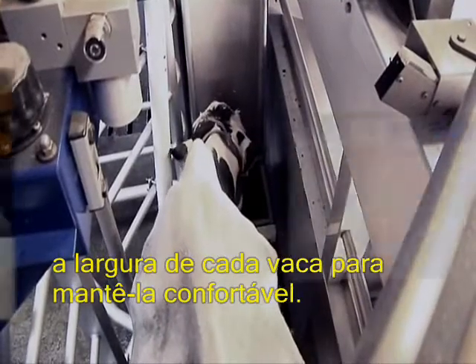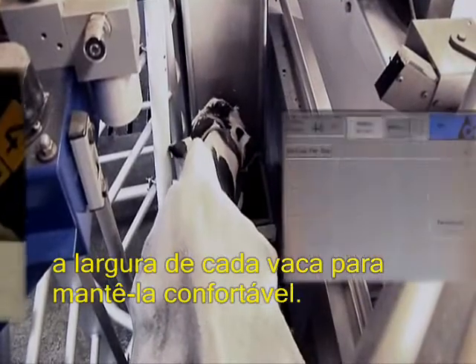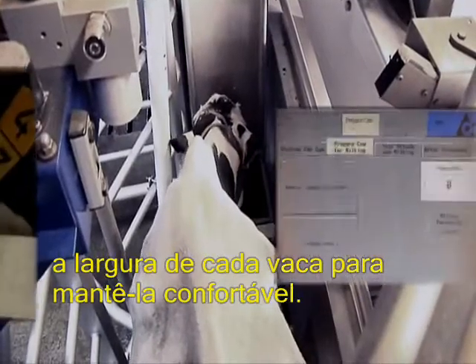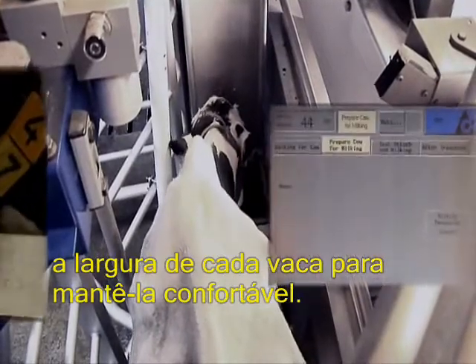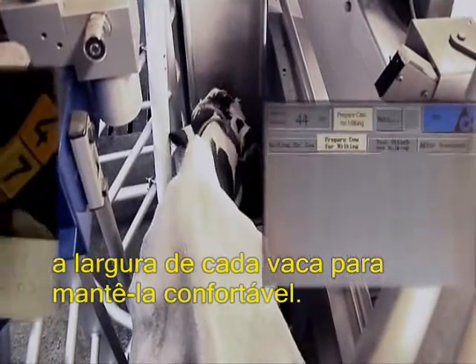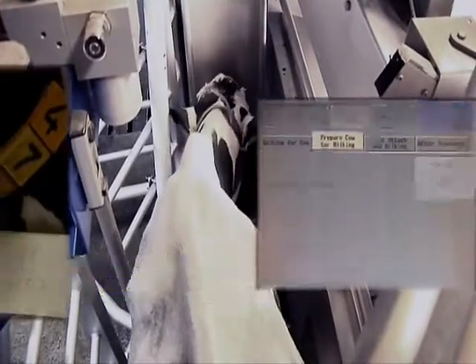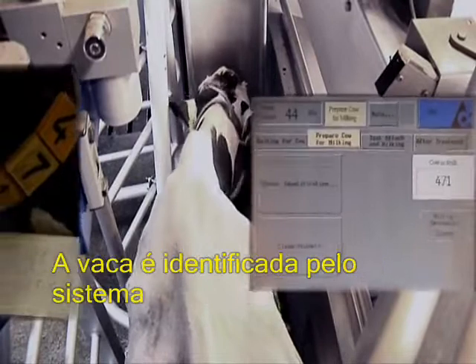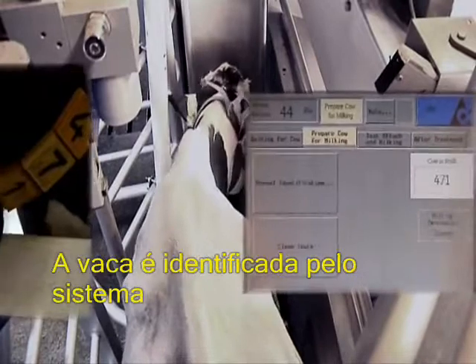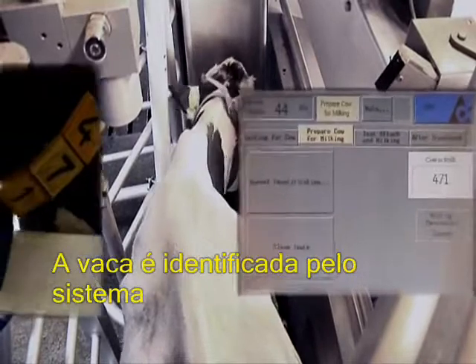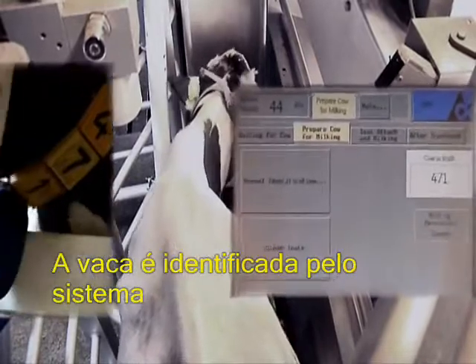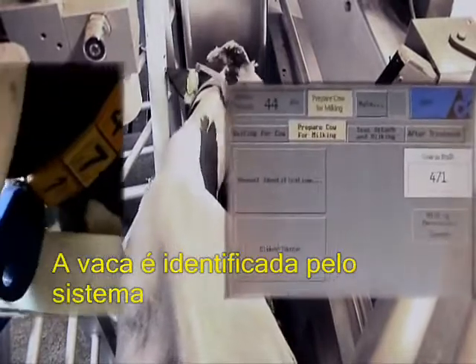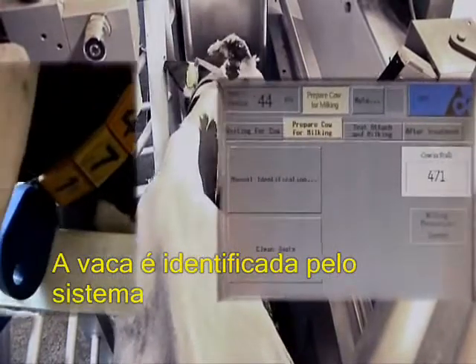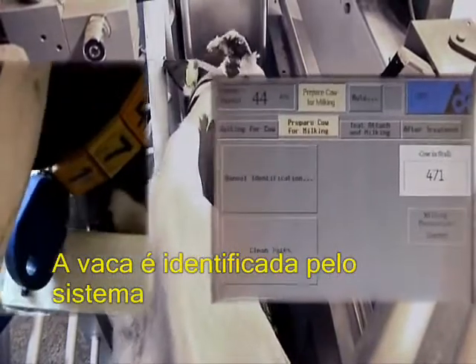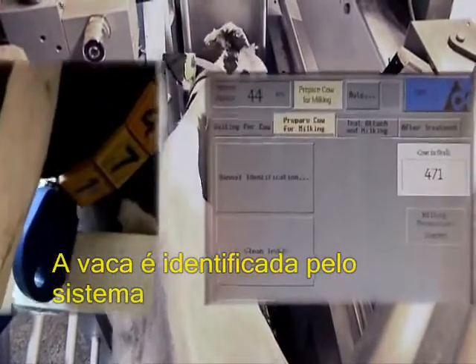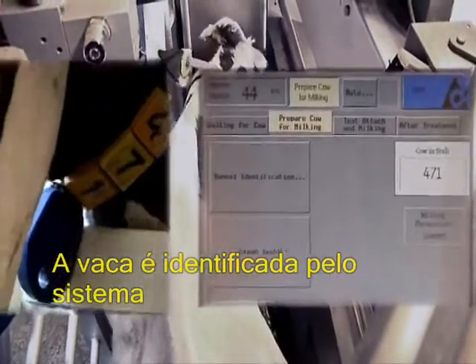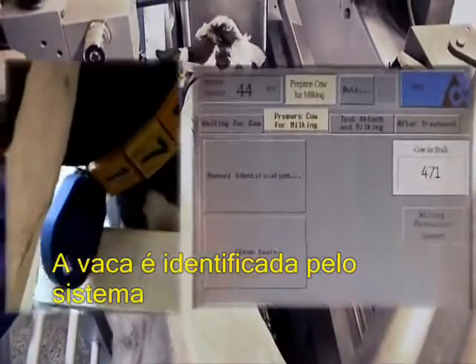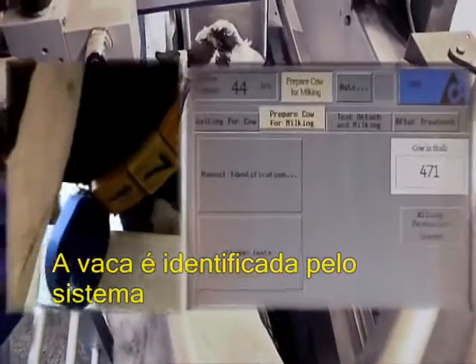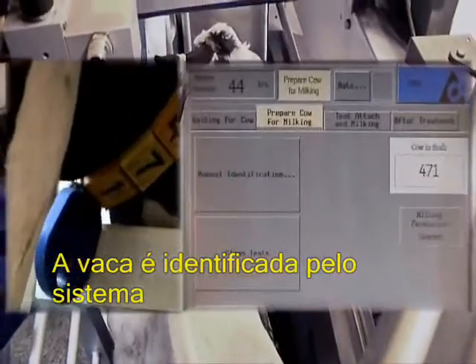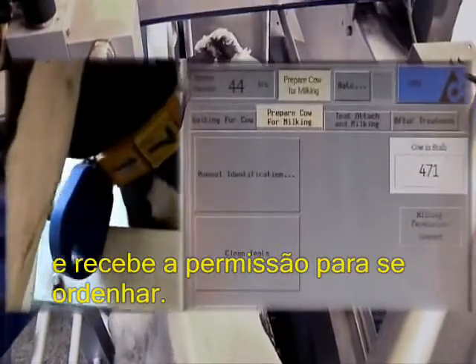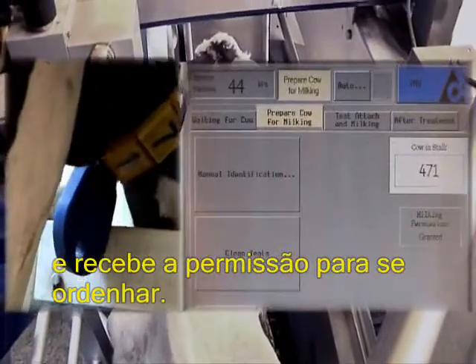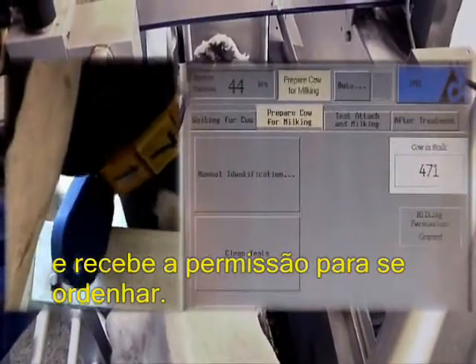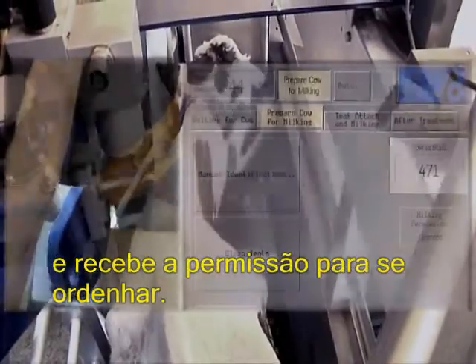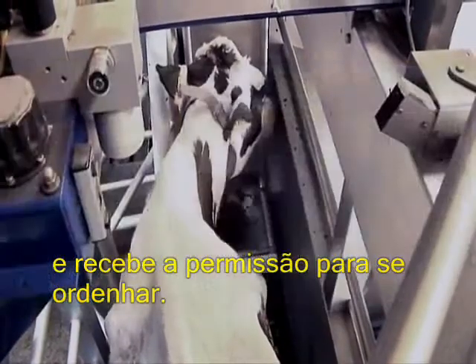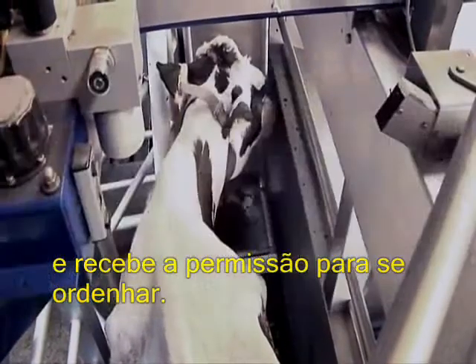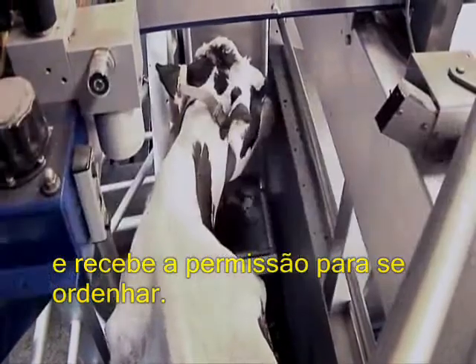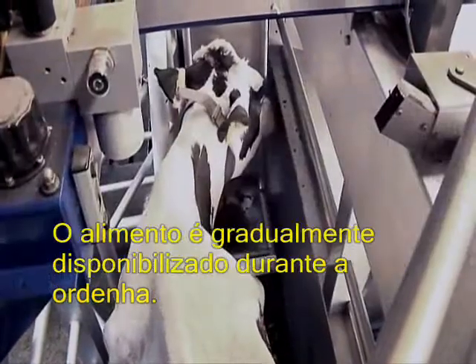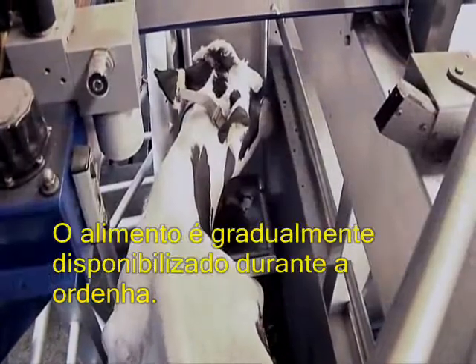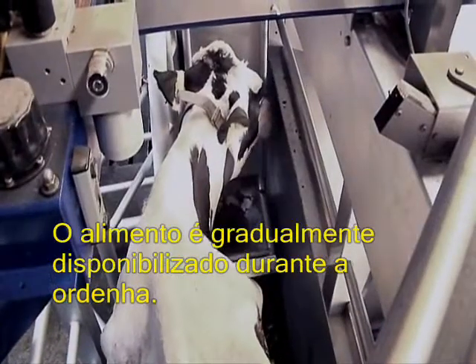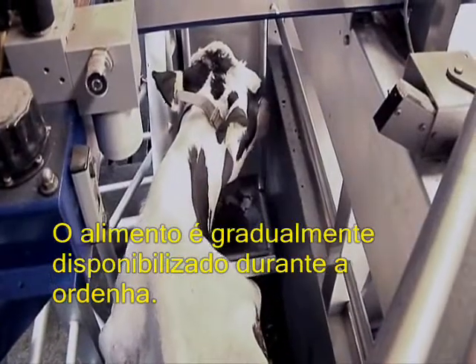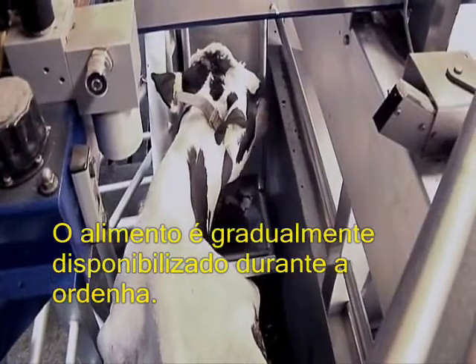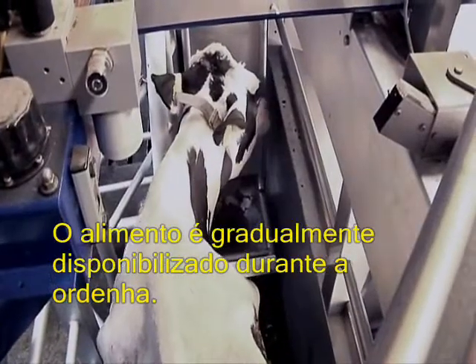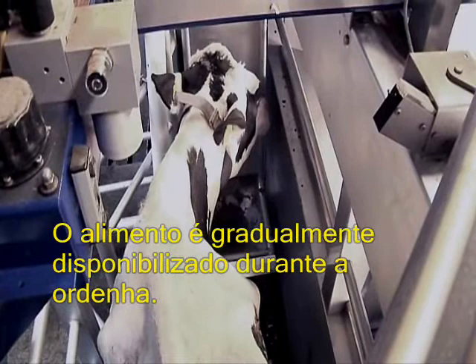The cow is identified by the system and granted milking permission. Feed is gradually dispensed during milking.